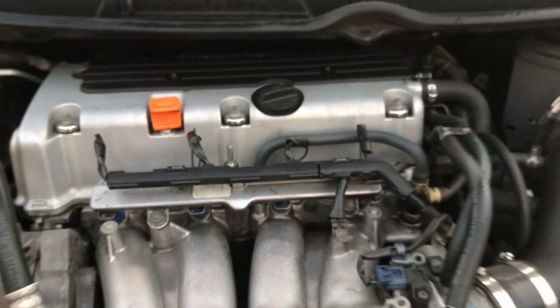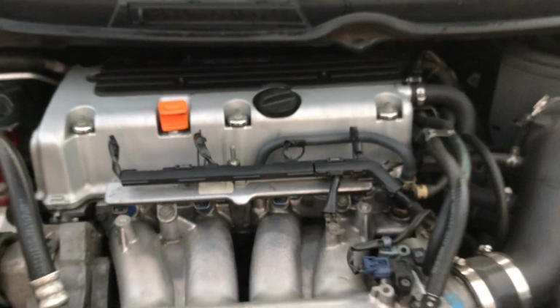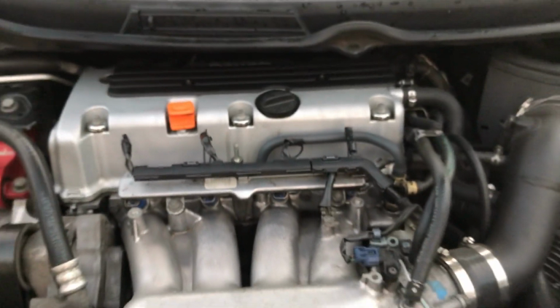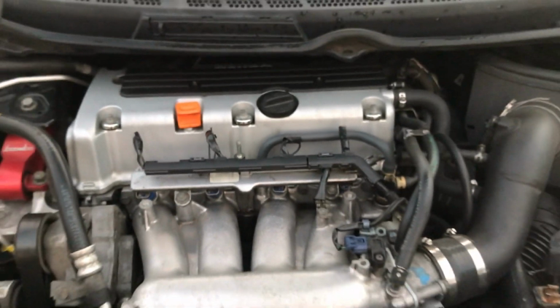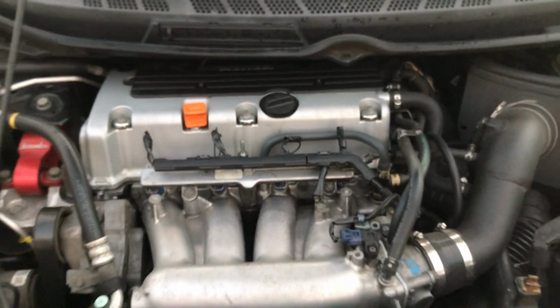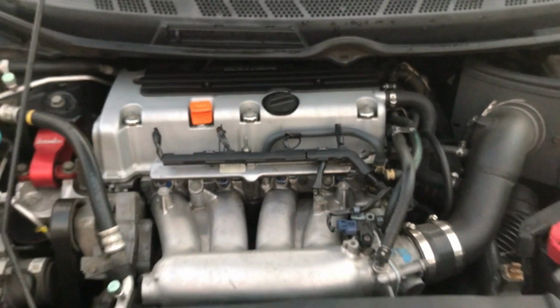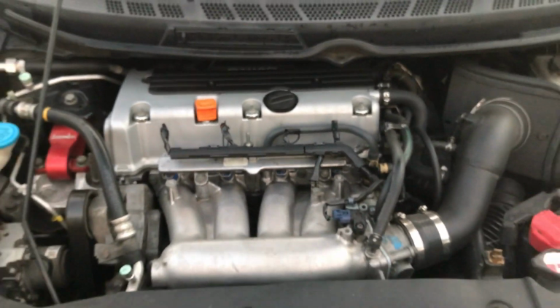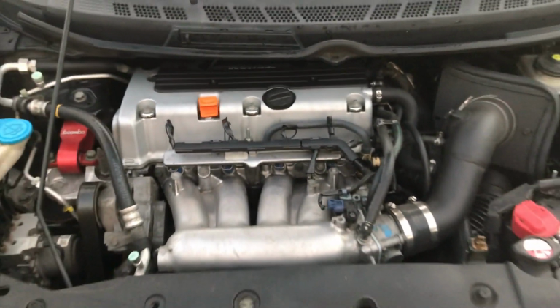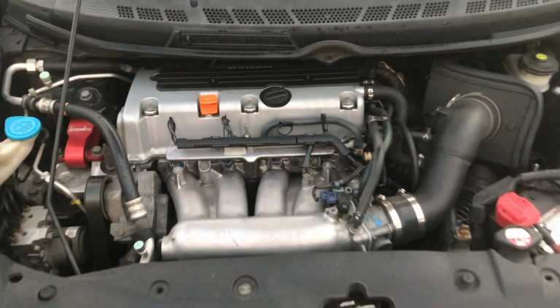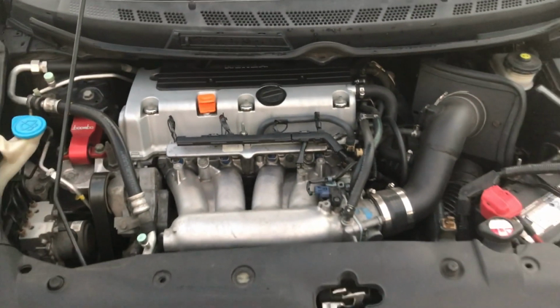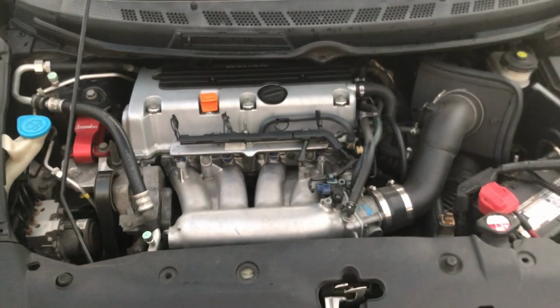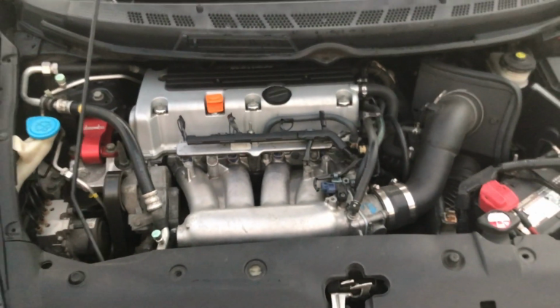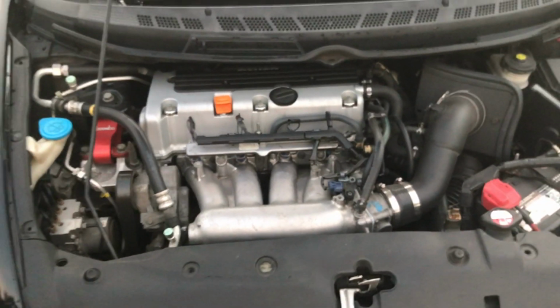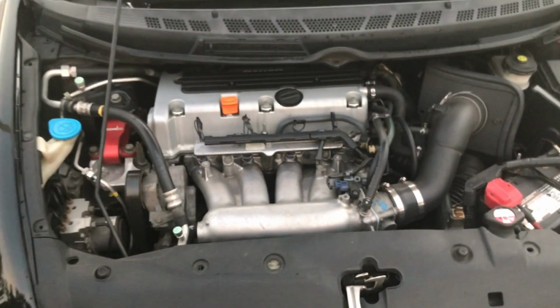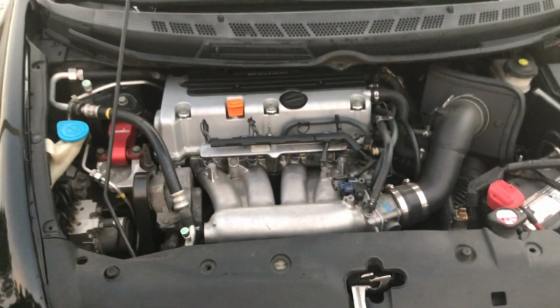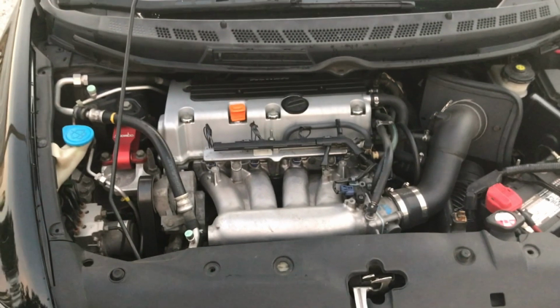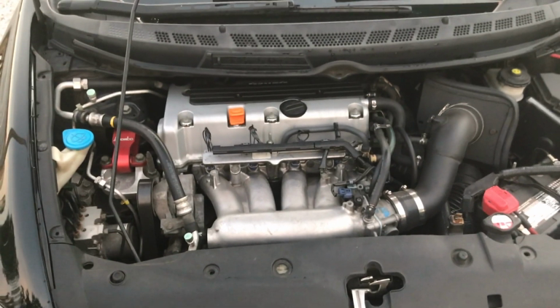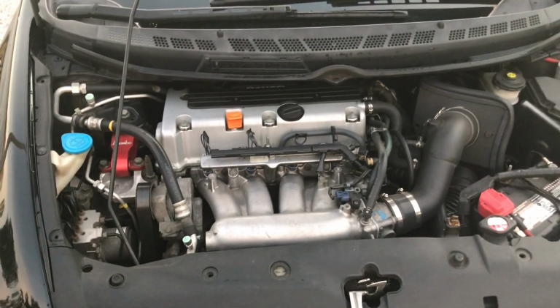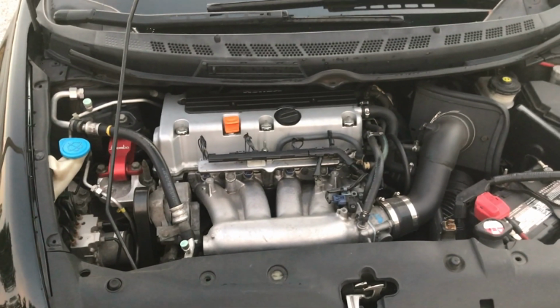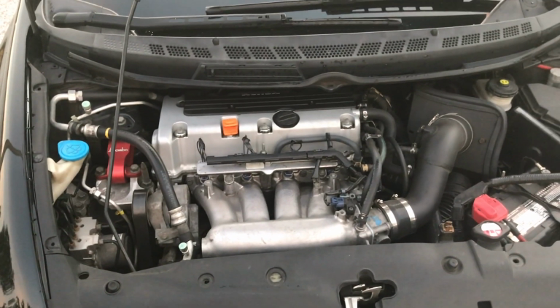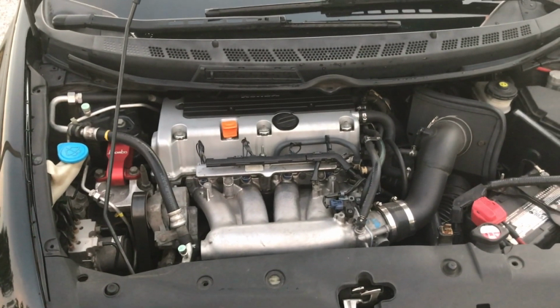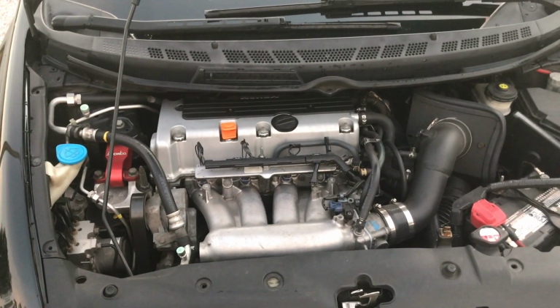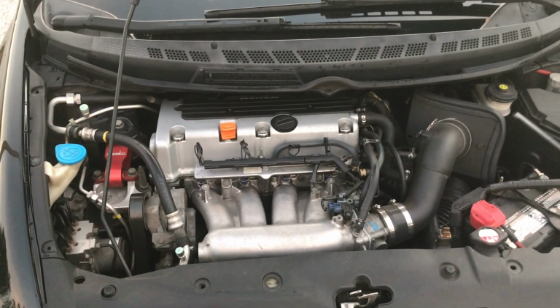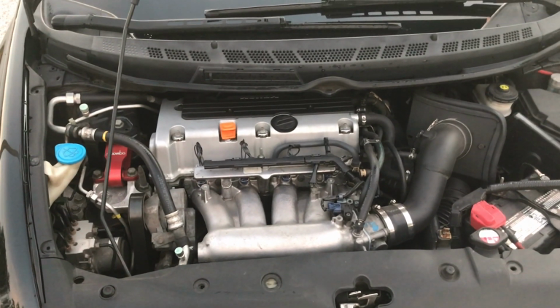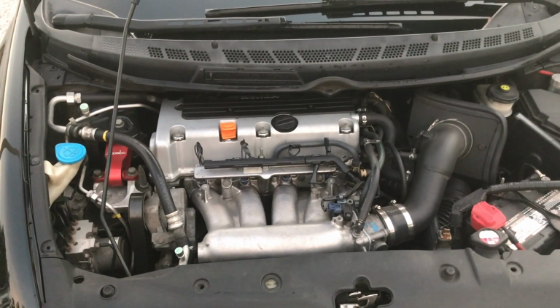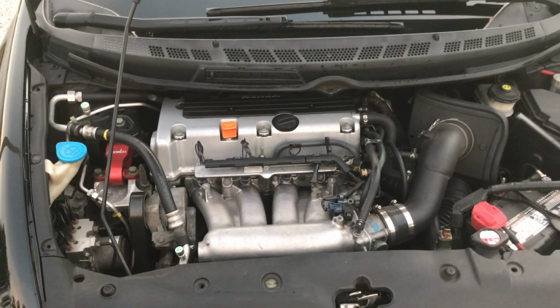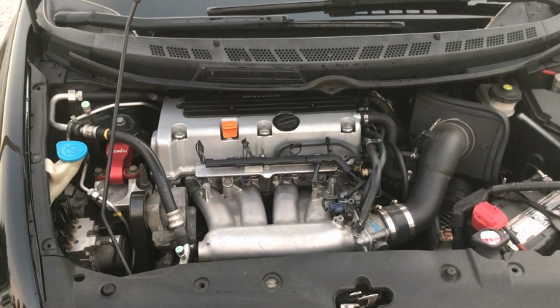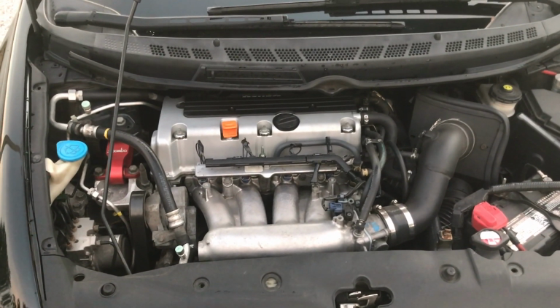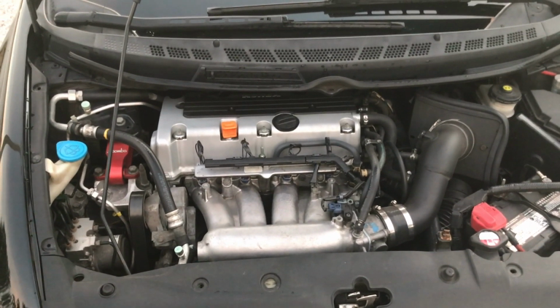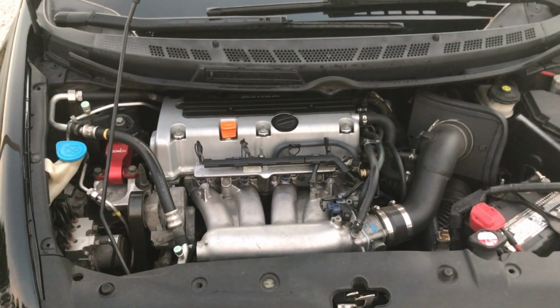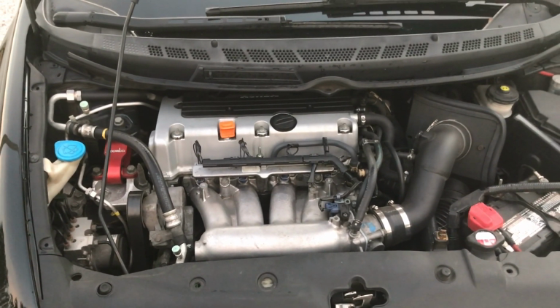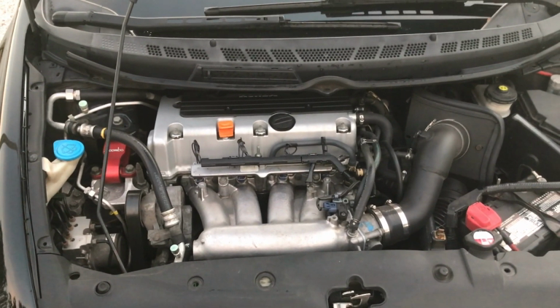I also have some RDX injectors — these are 410 cc's; stocks are 310s. I adjusted my Honda data map so it can run on full E85 now. I just had to up the fuel a little bit for that to work out.